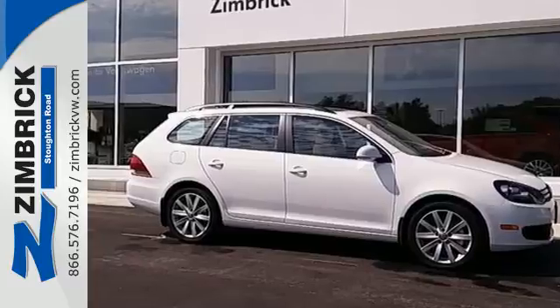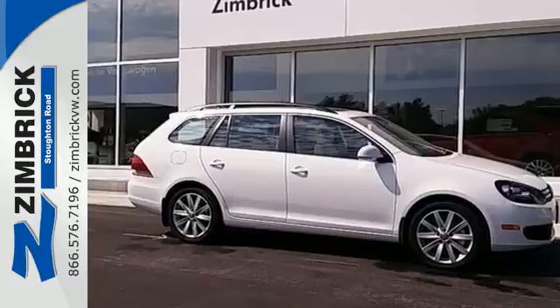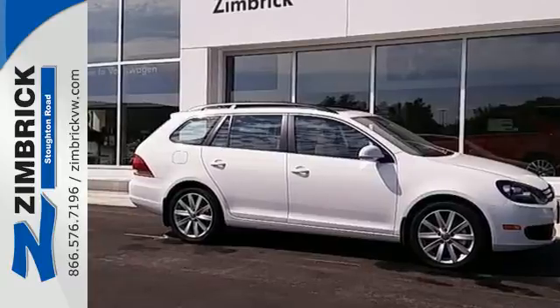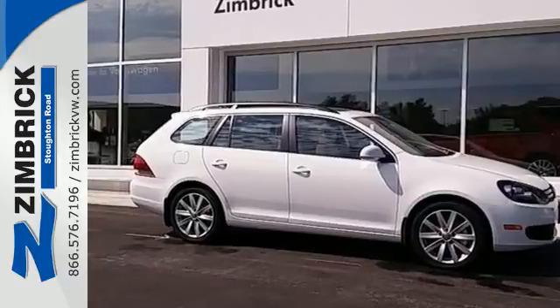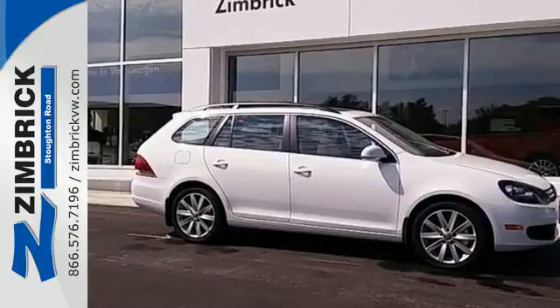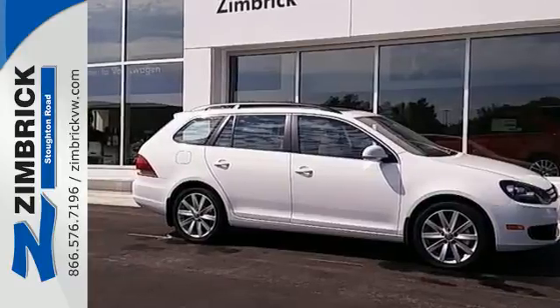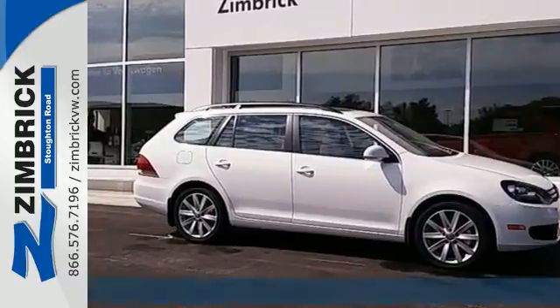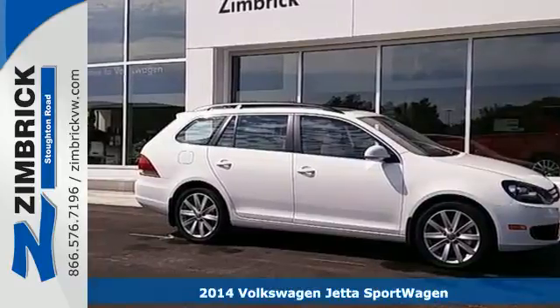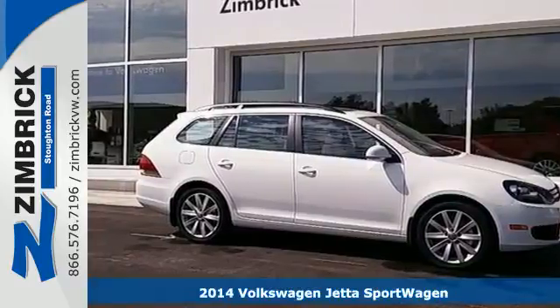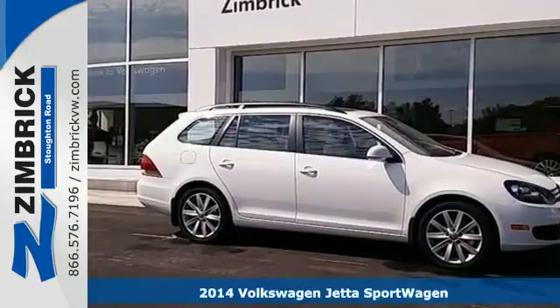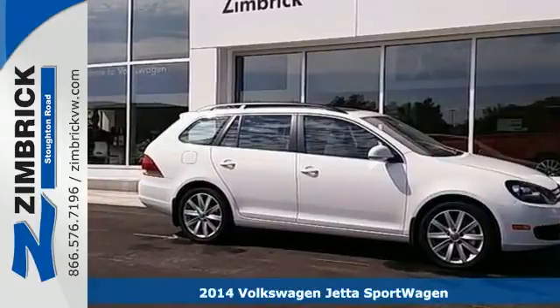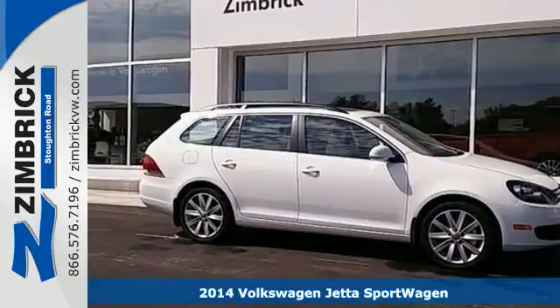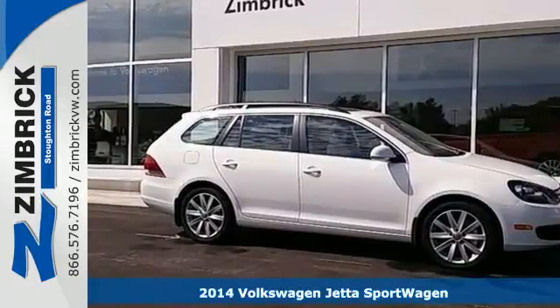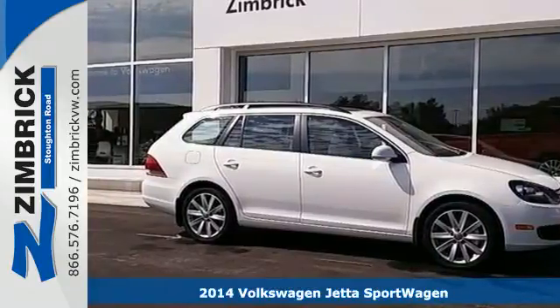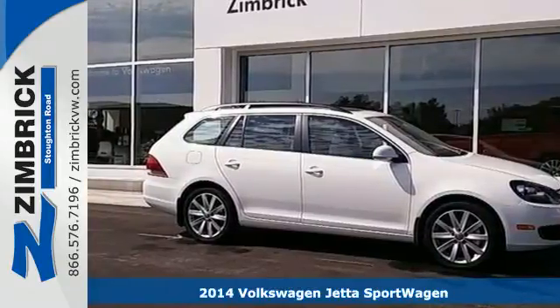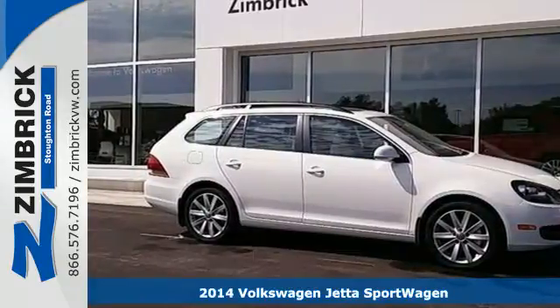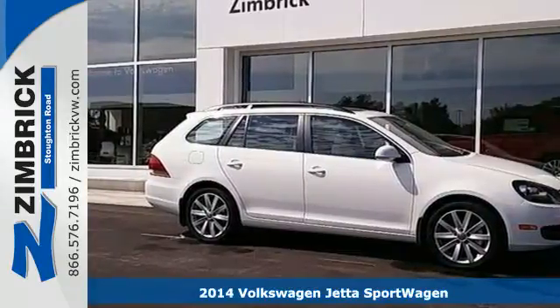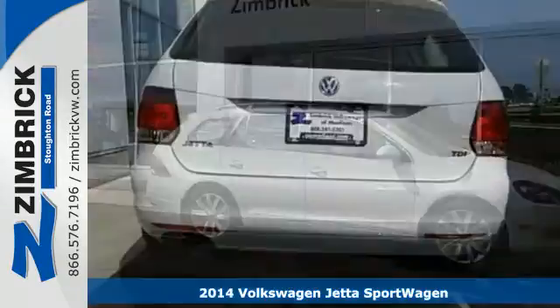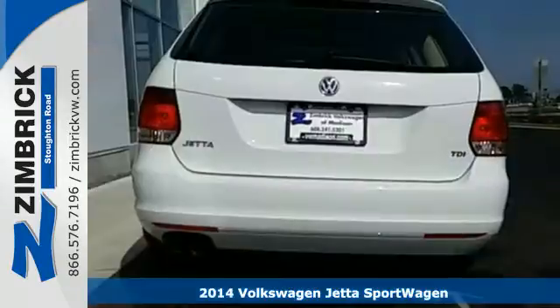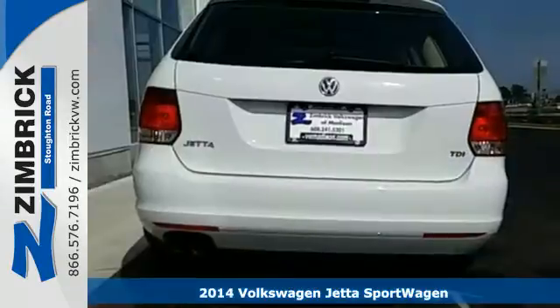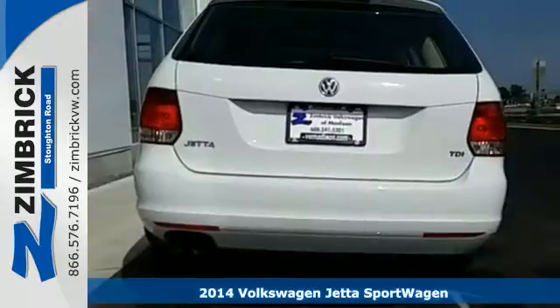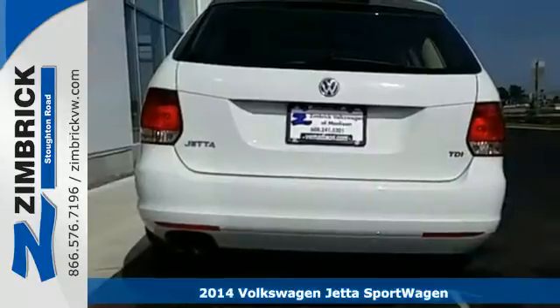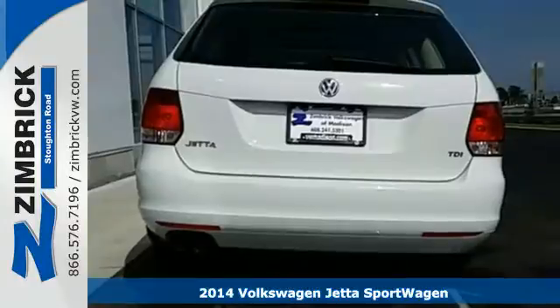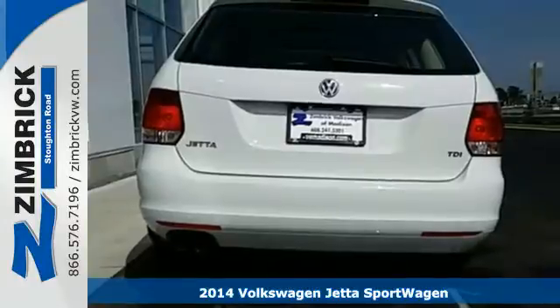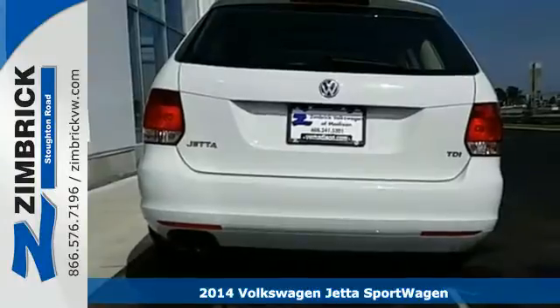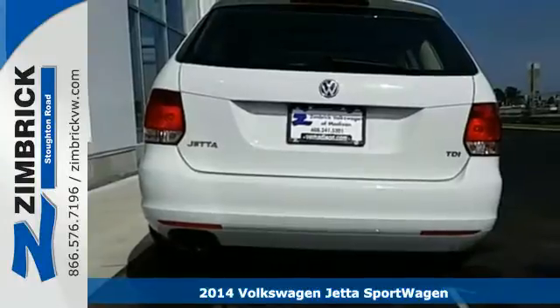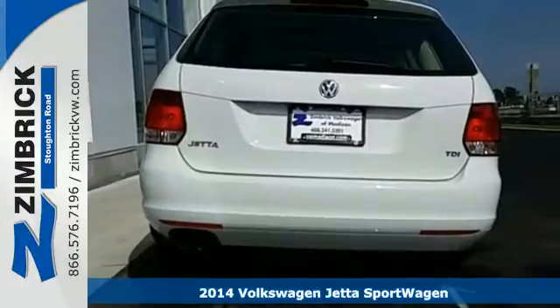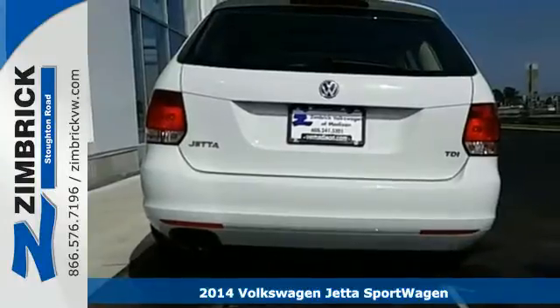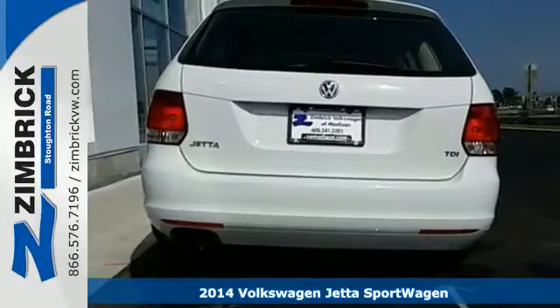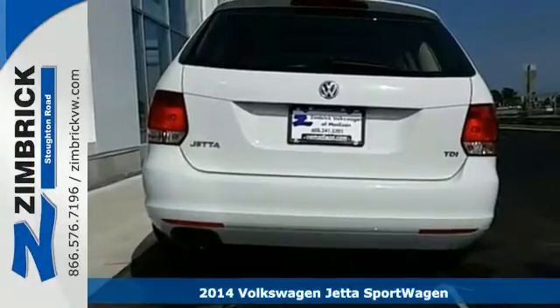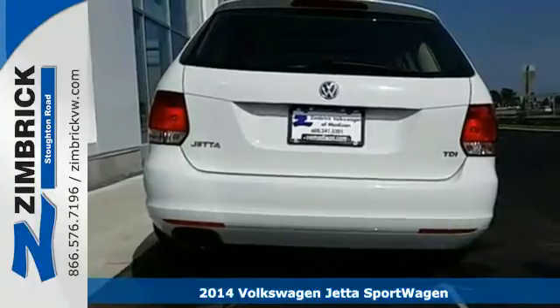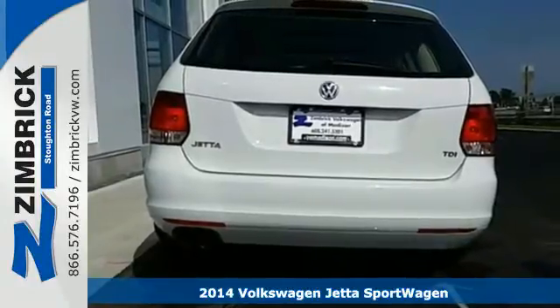It's a 2014 Volkswagen Jetta Sport Wagon. There's a reason the Jetta has such a strong following.